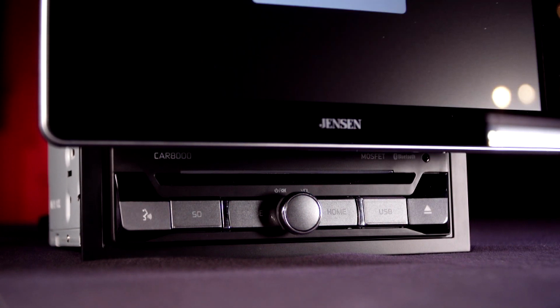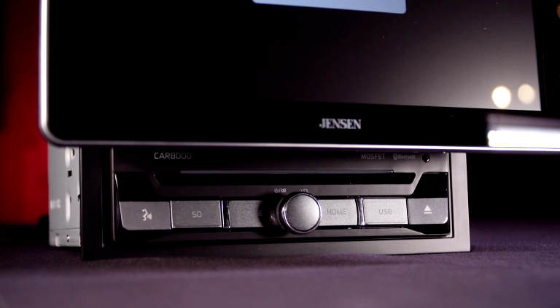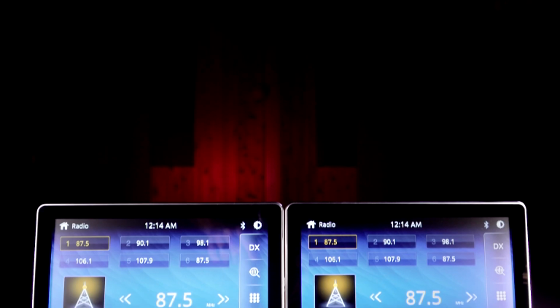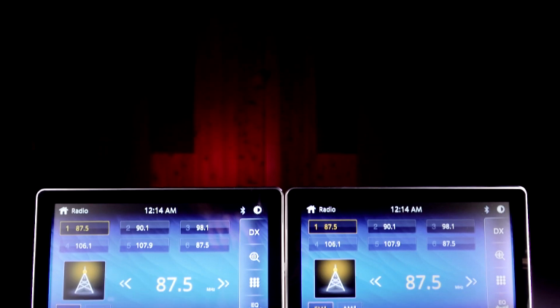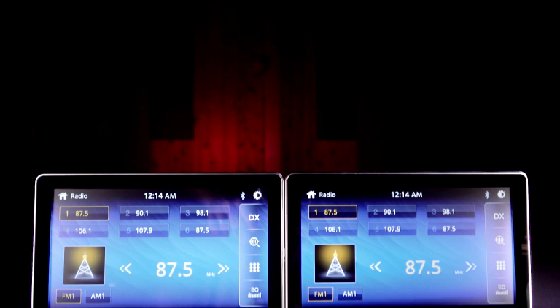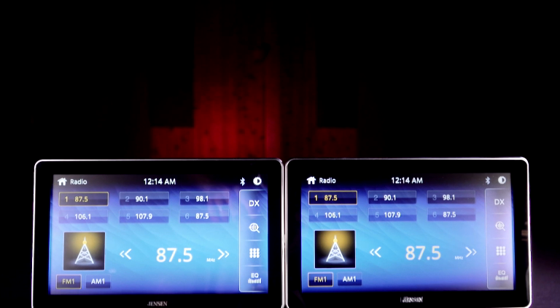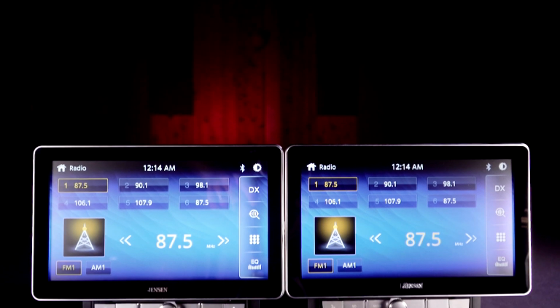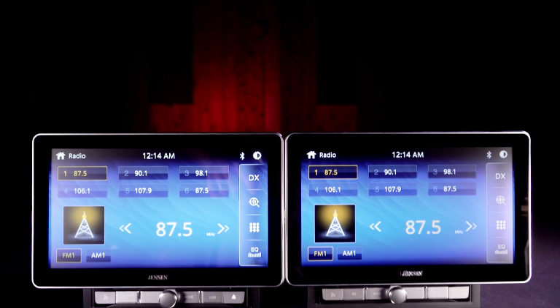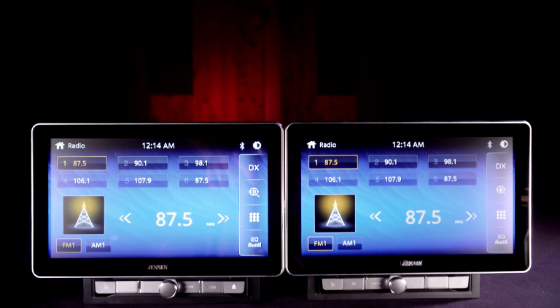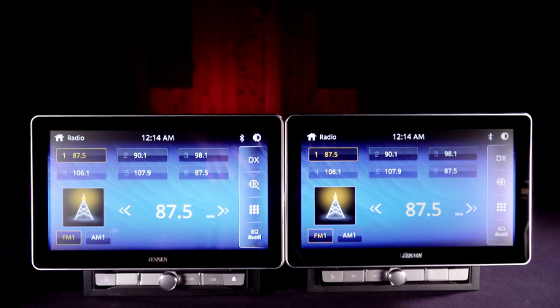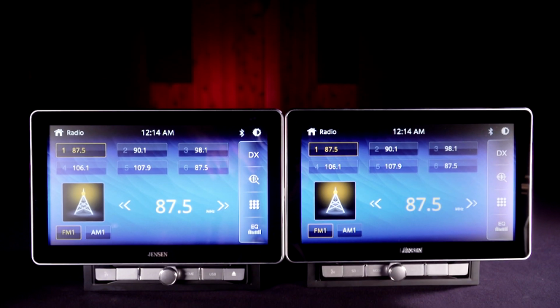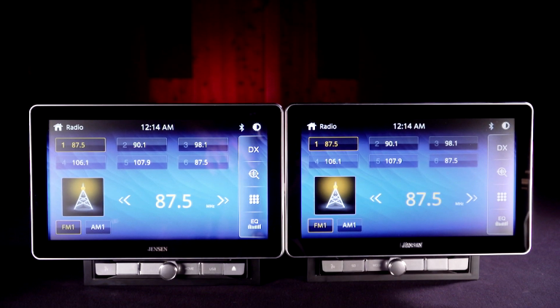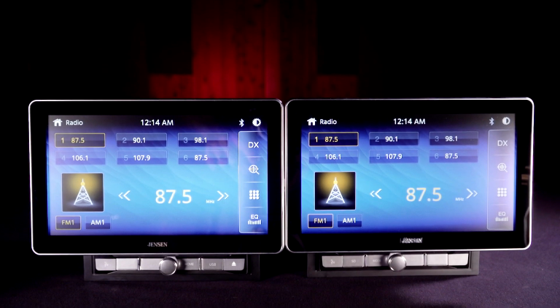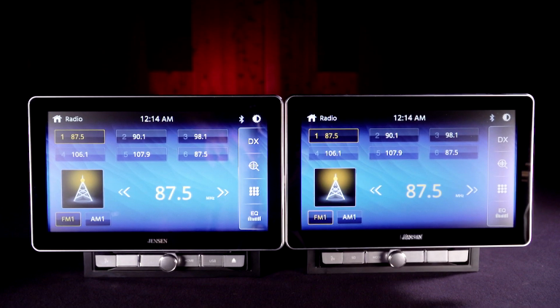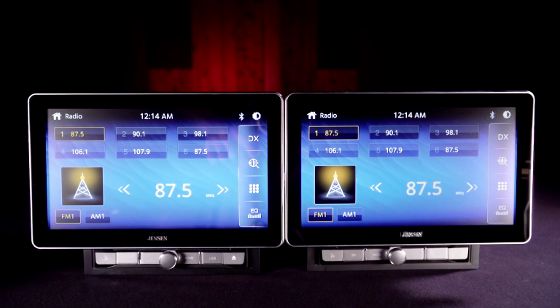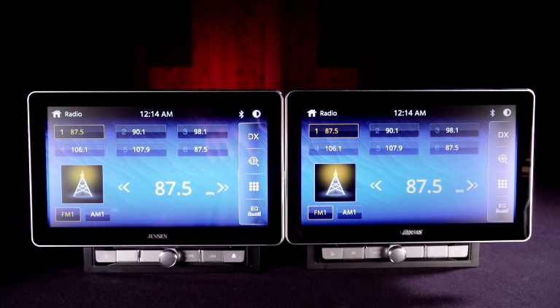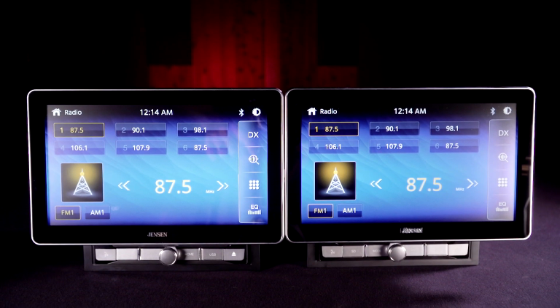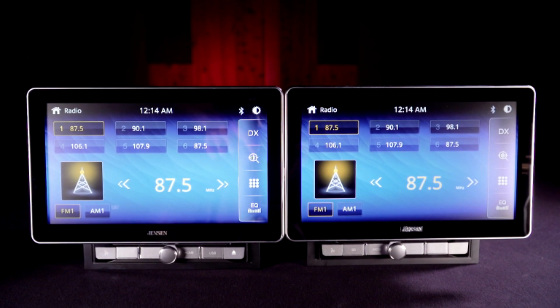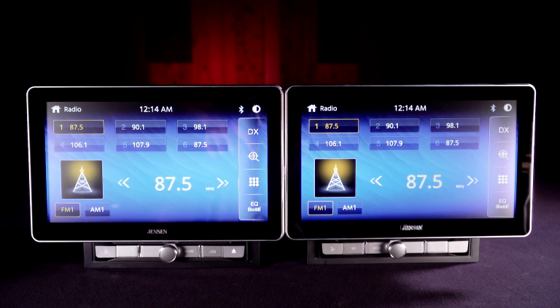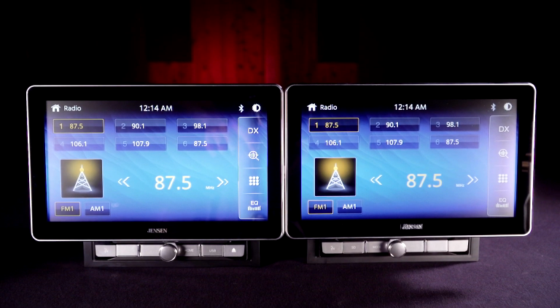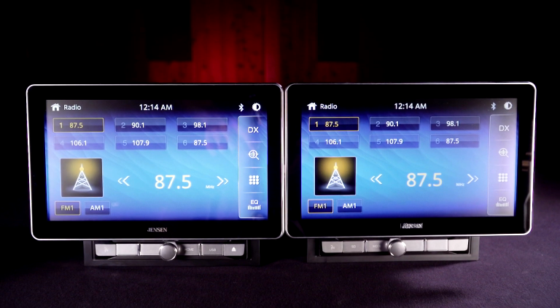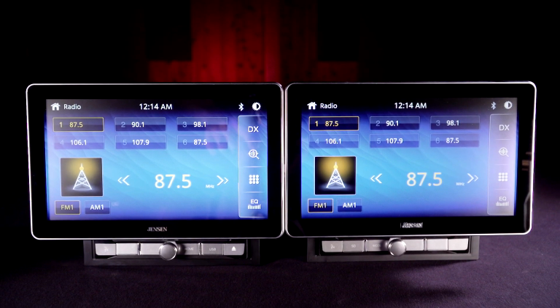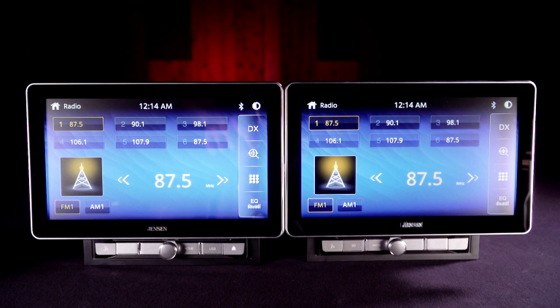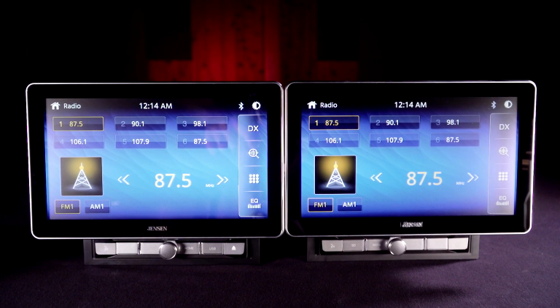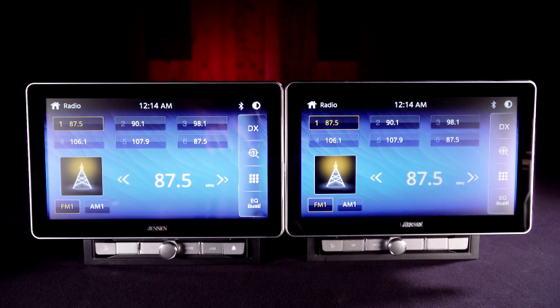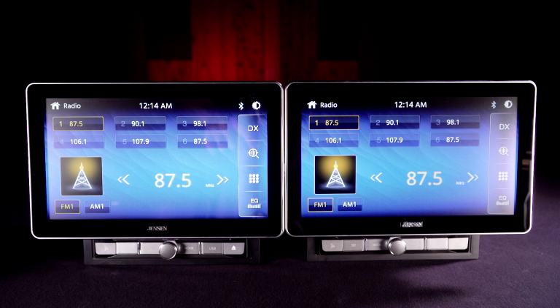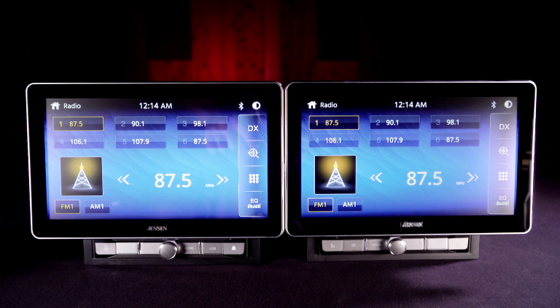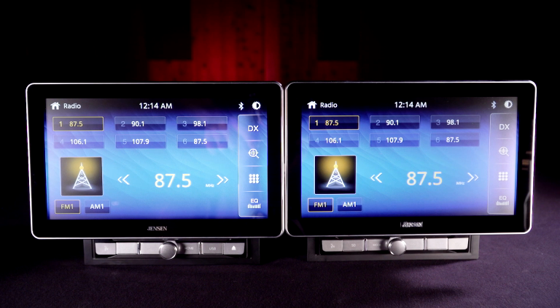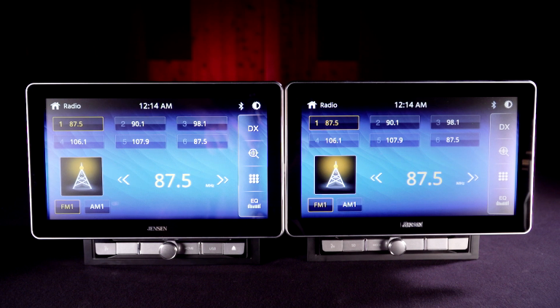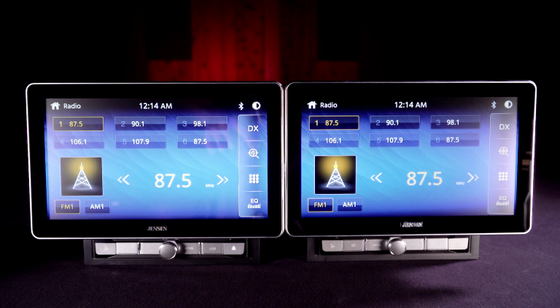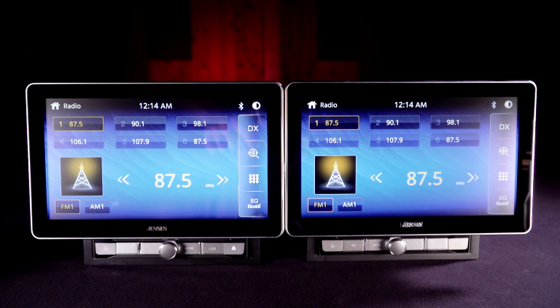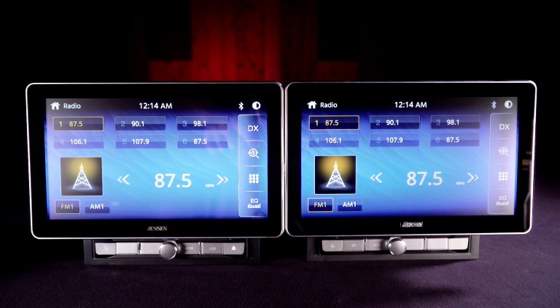The Jensen Car1000 and Car8000 are the perfect way to bring the next generation multimedia experience to your vehicle.